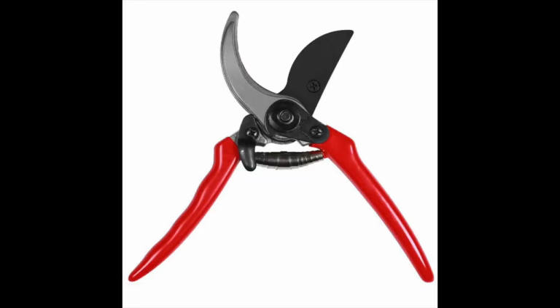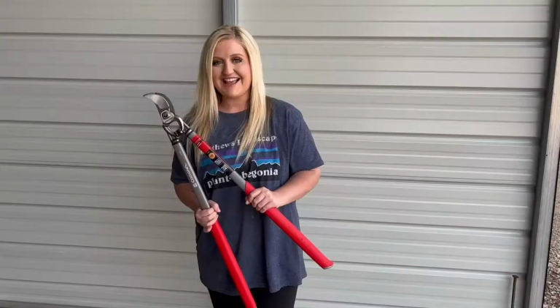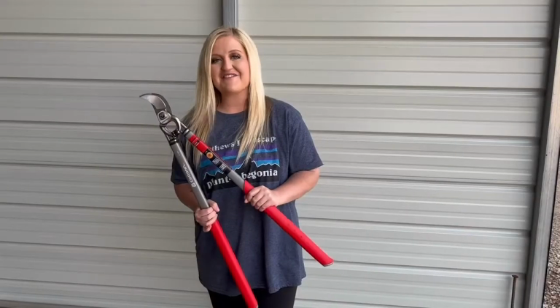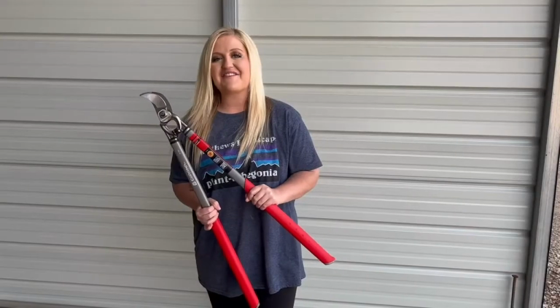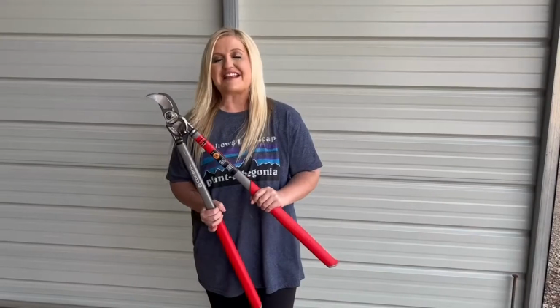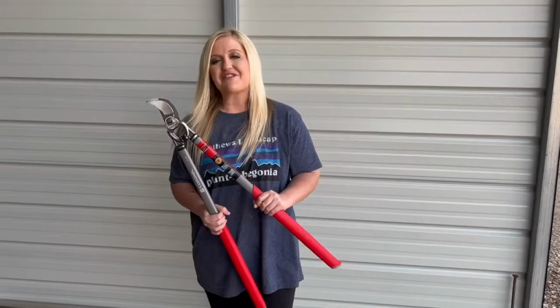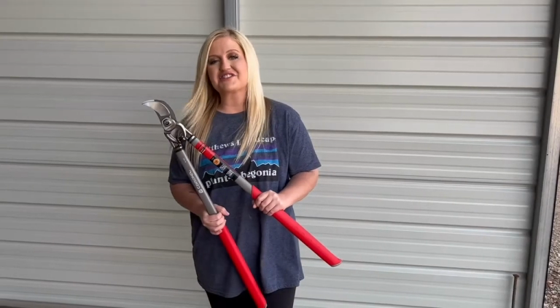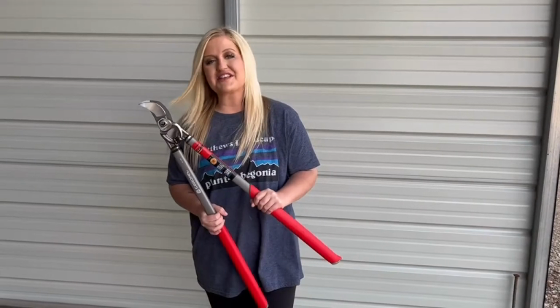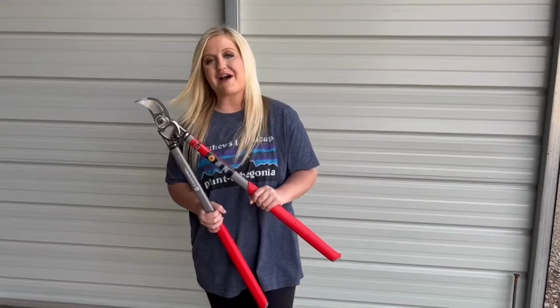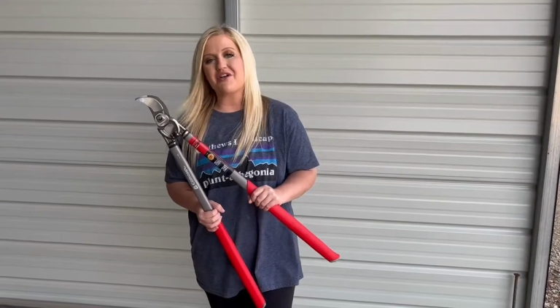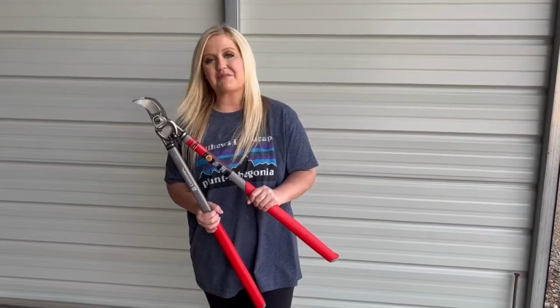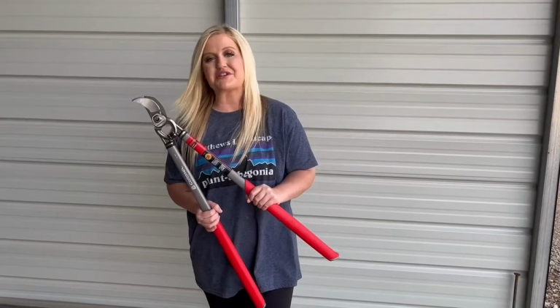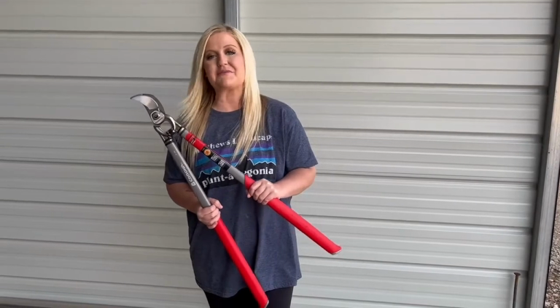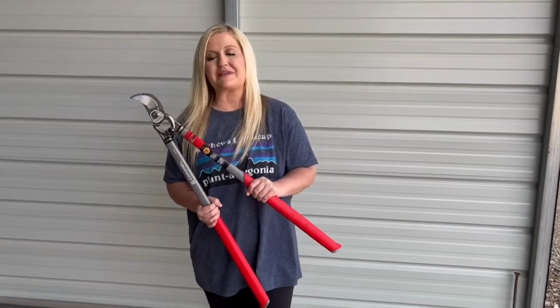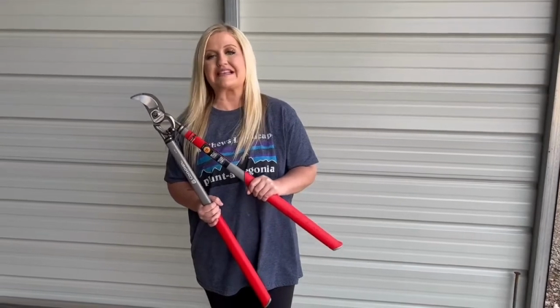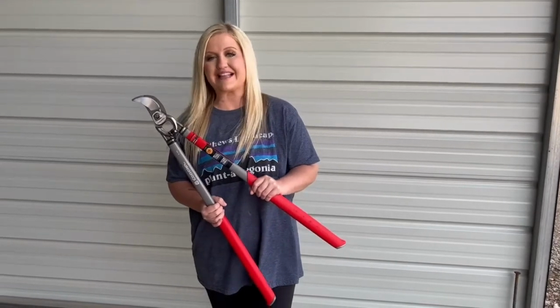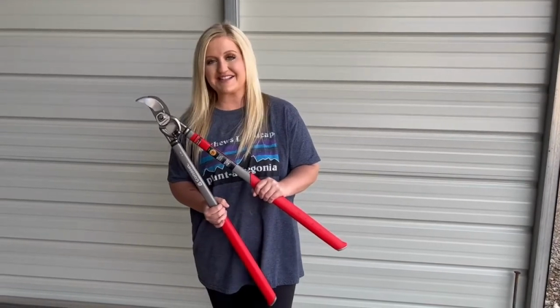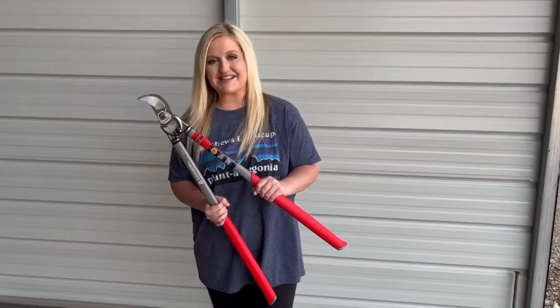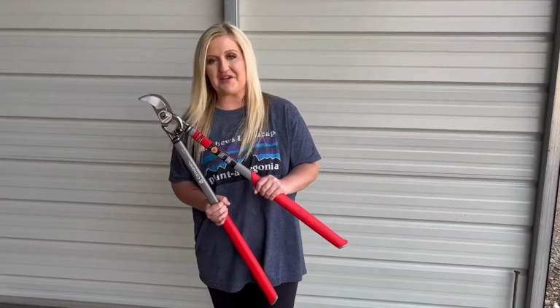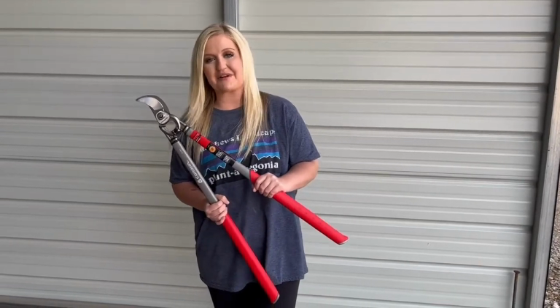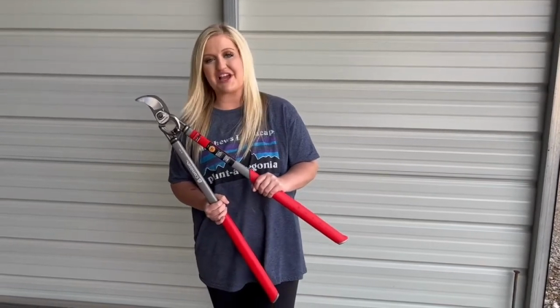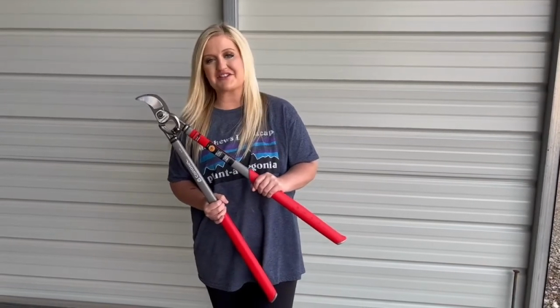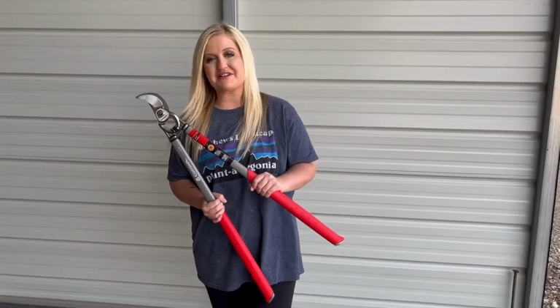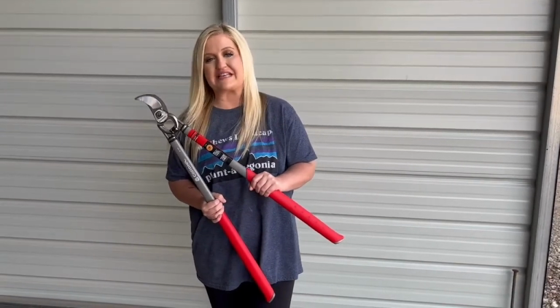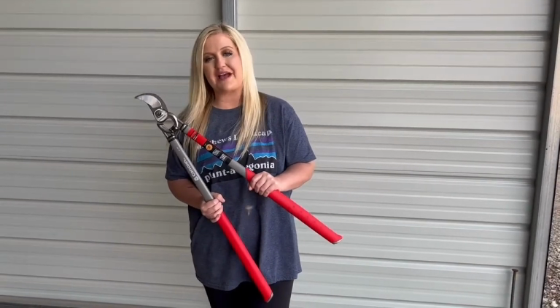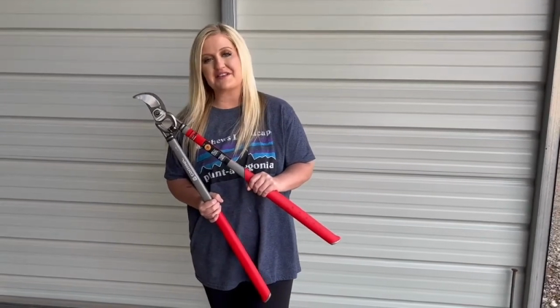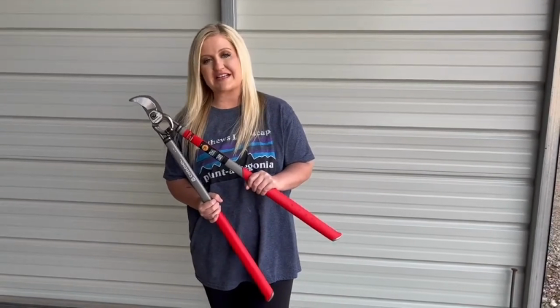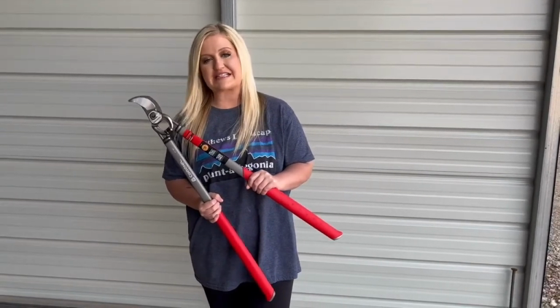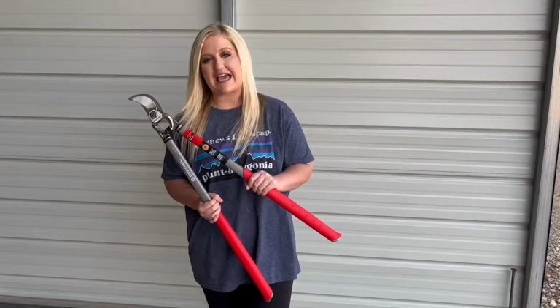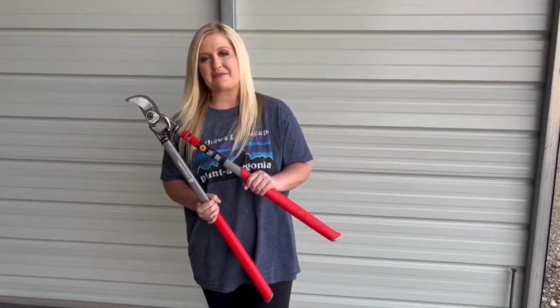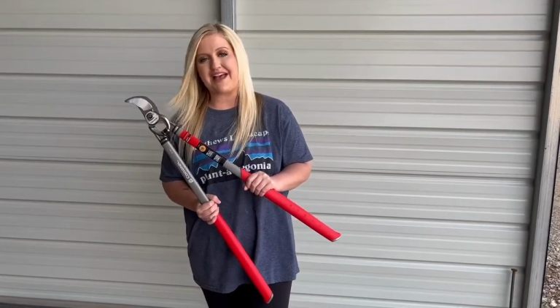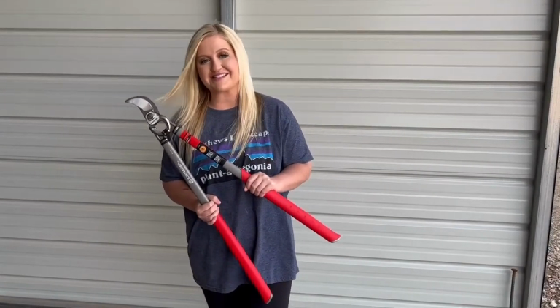And if you have any questions about loppers, please let us know. Reach out to us at Madden's Landscape and Pest.